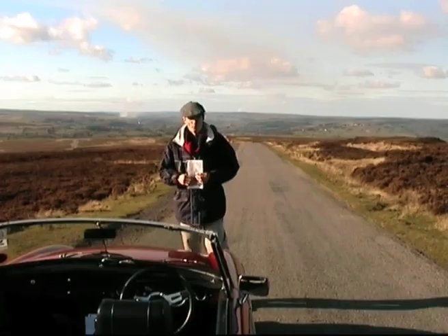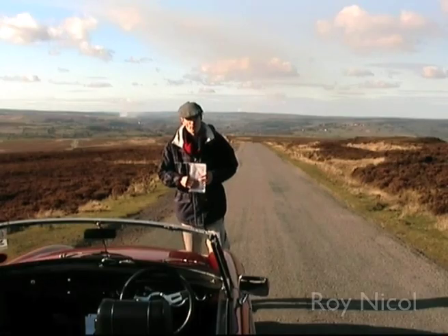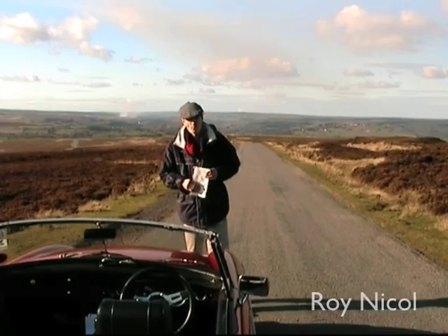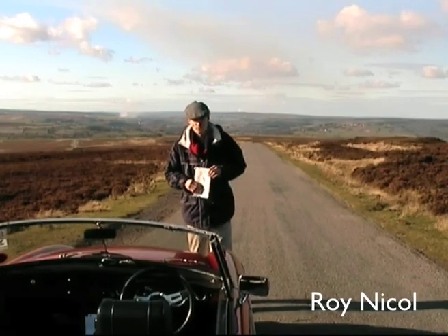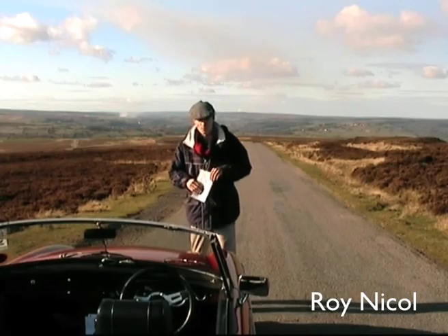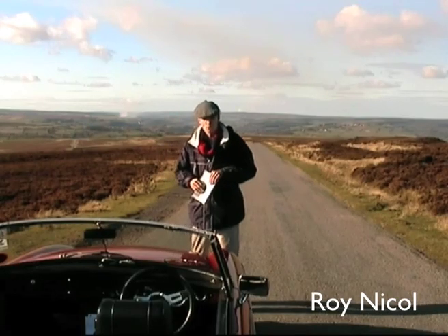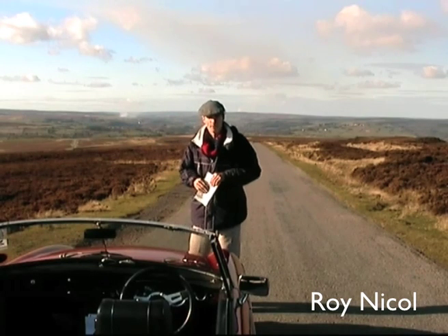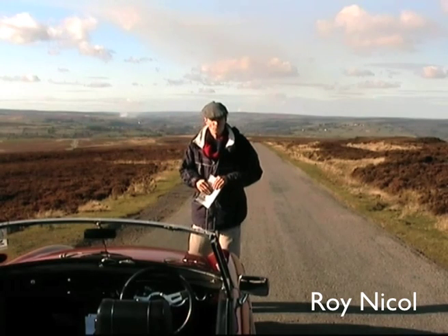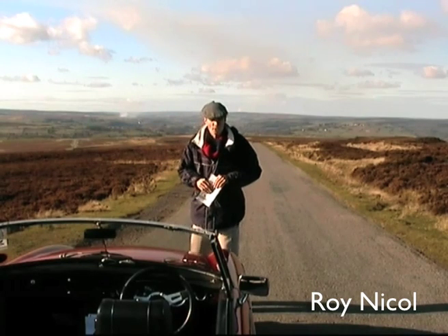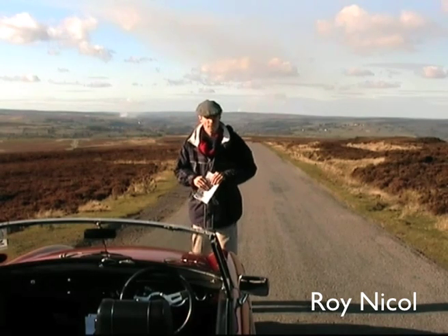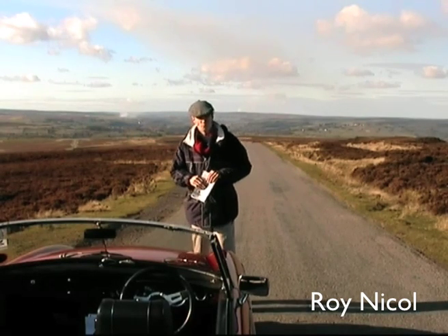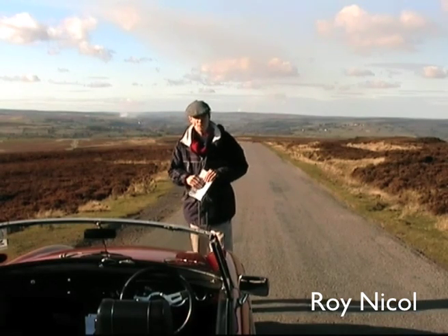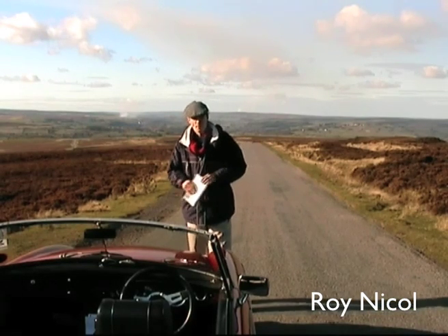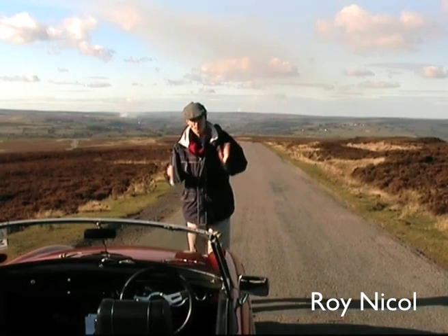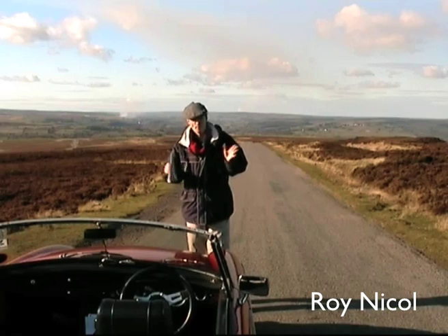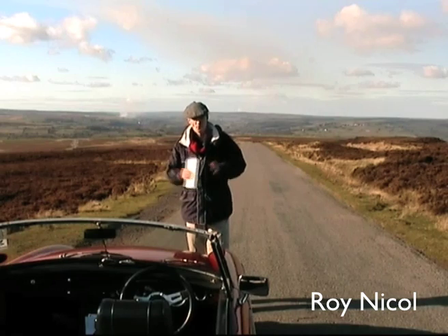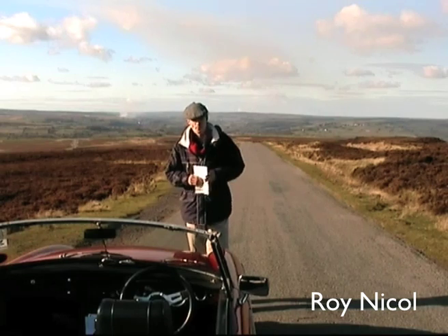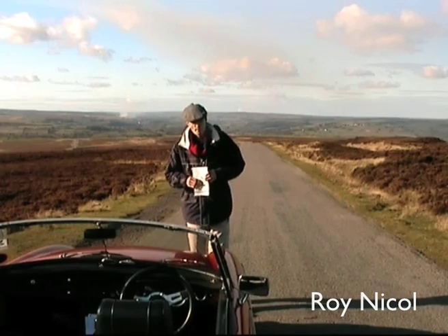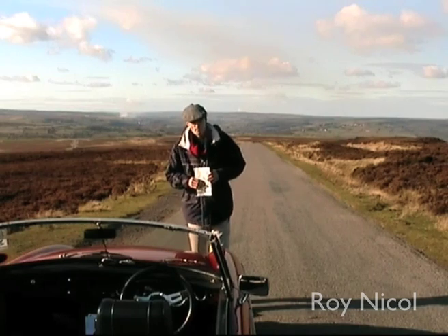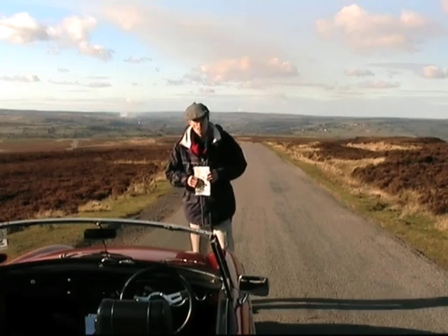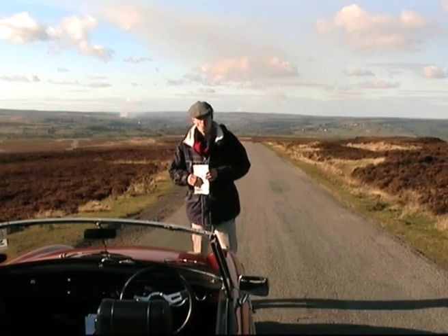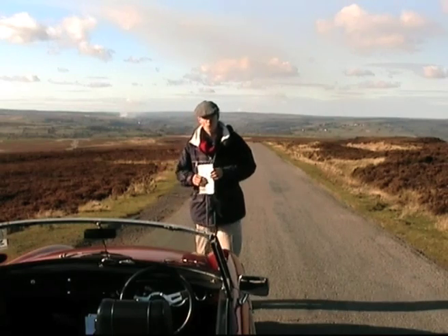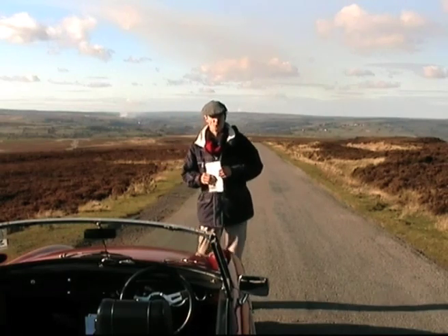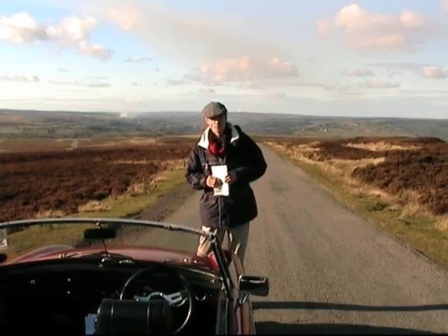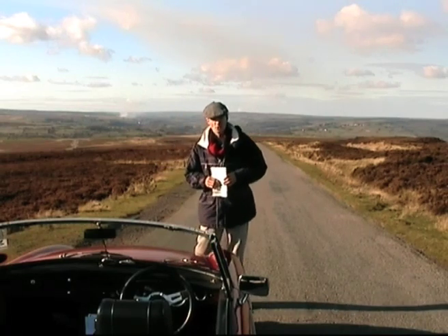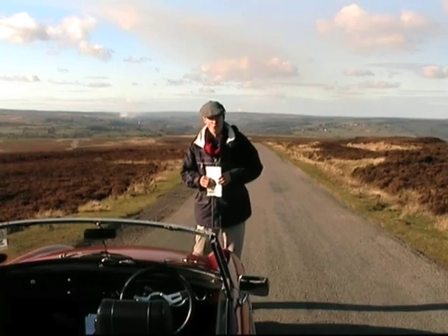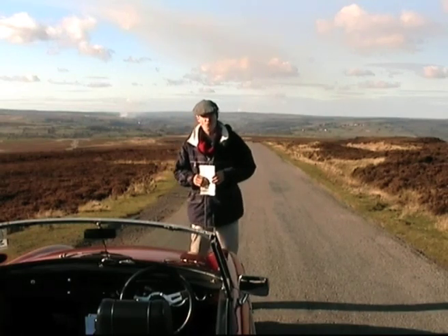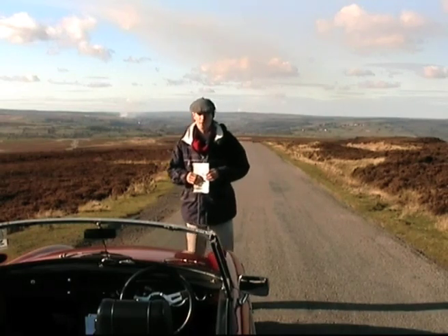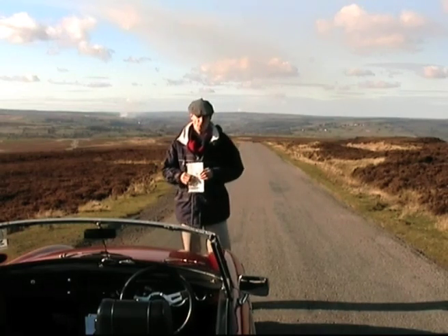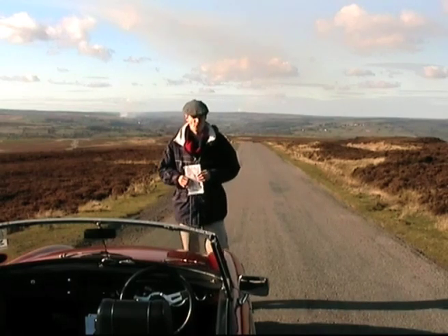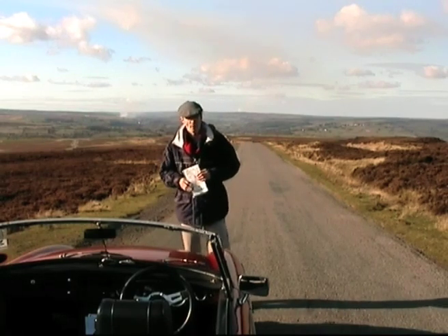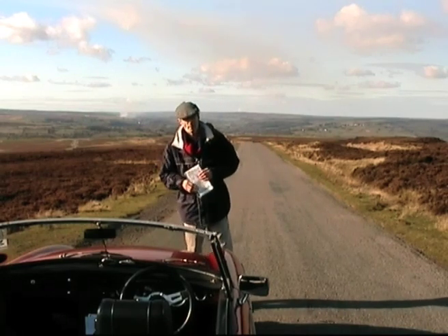Good morning. We're out and about once again in the MG. Now, this part of the programme, we're looking for some of these top driving roads in Great Britain.